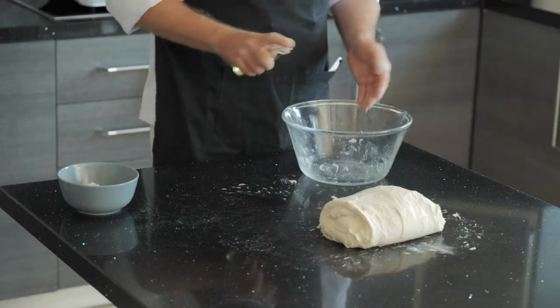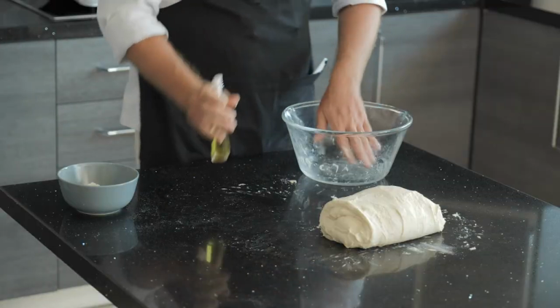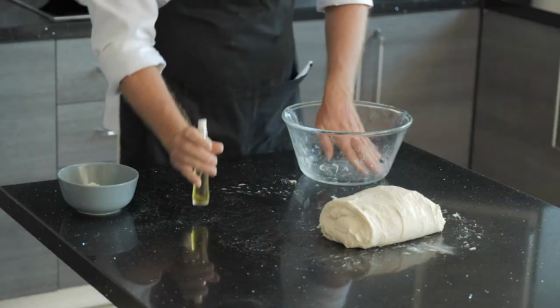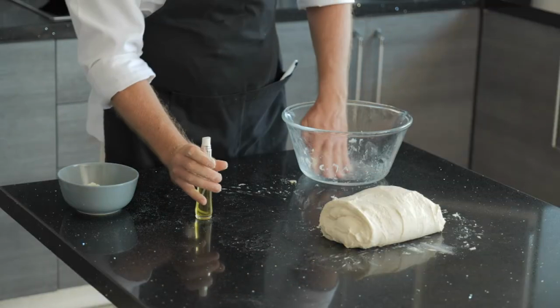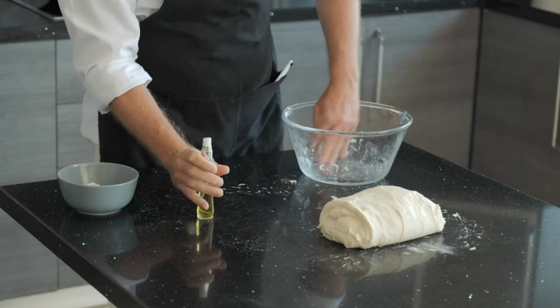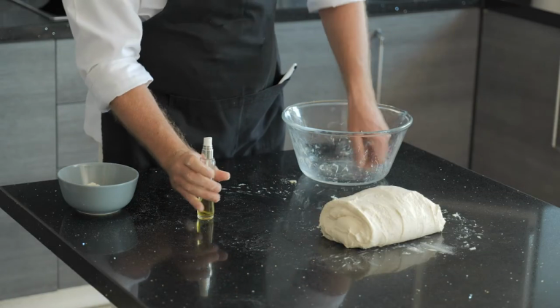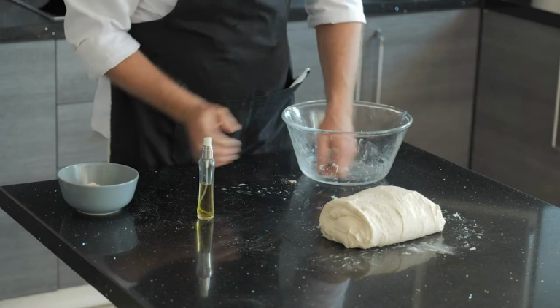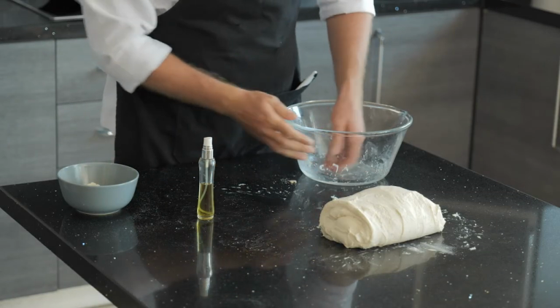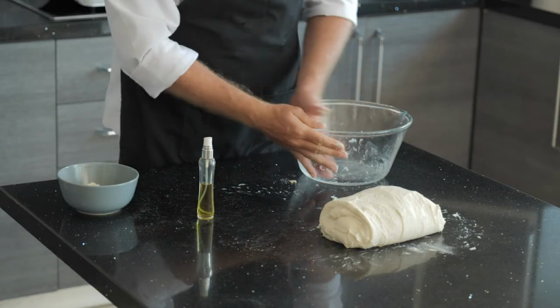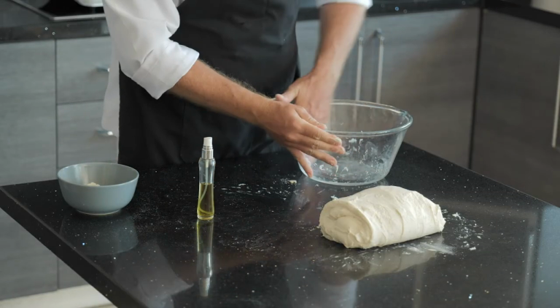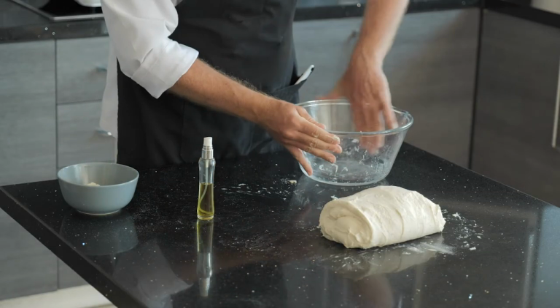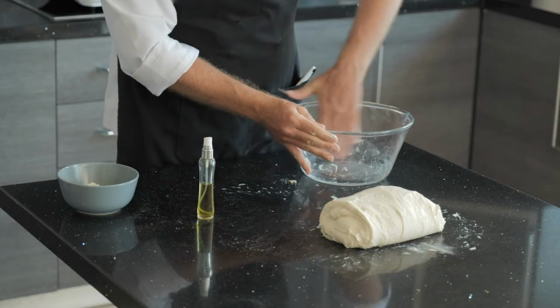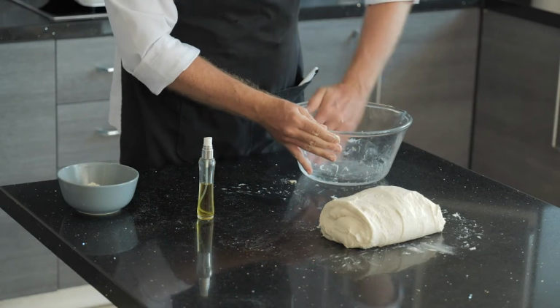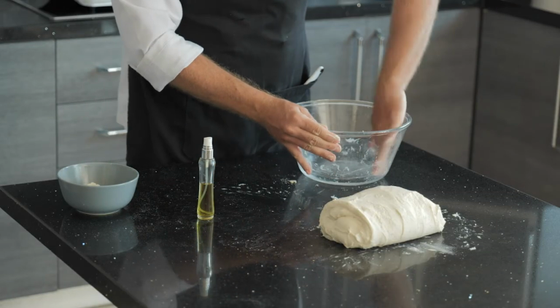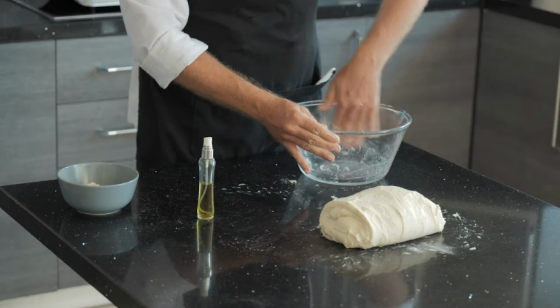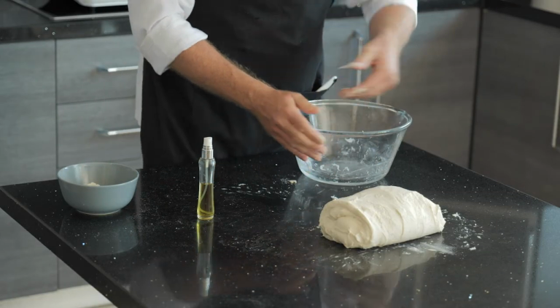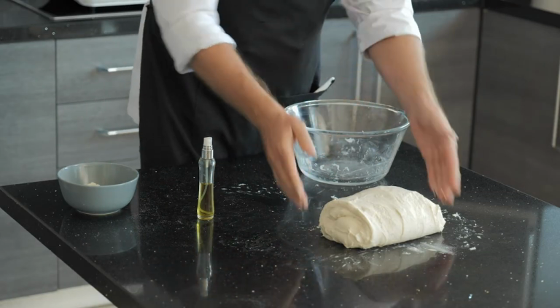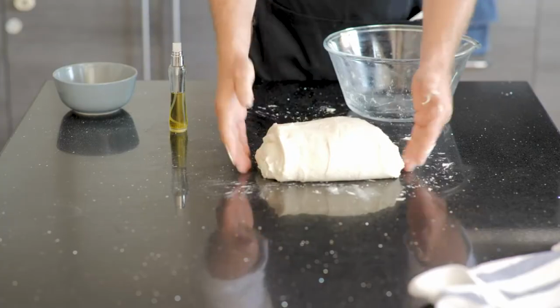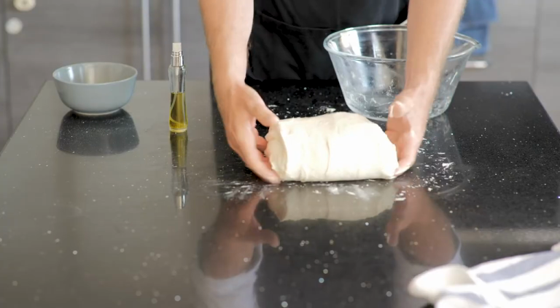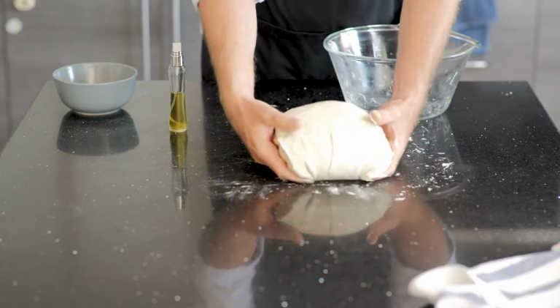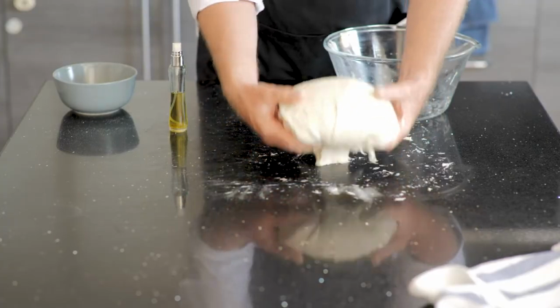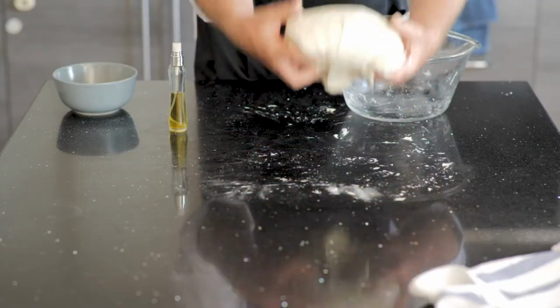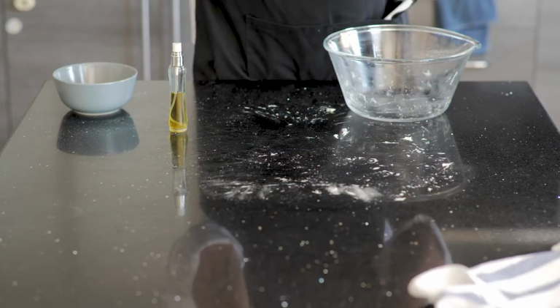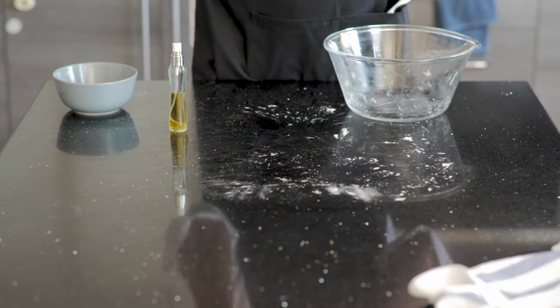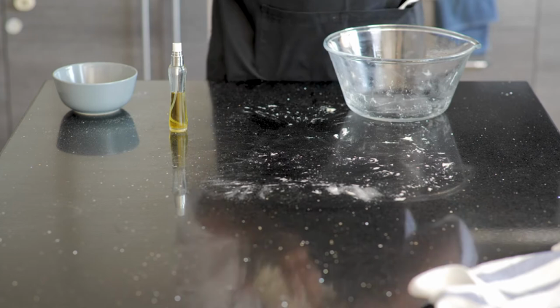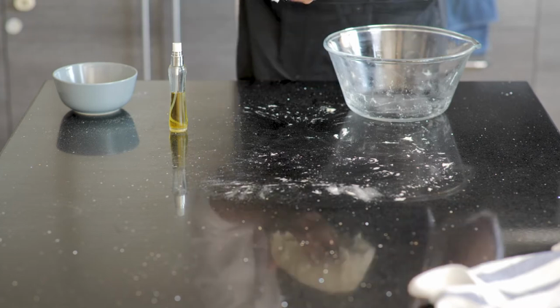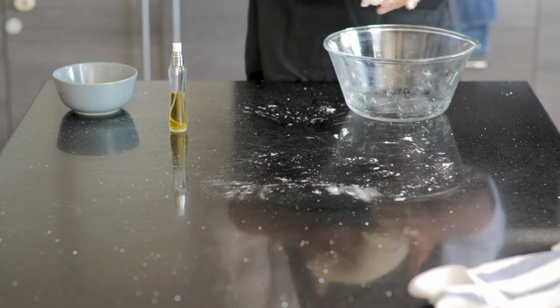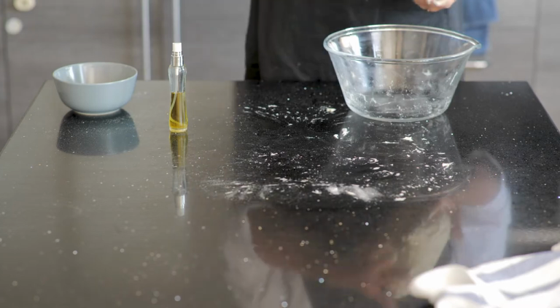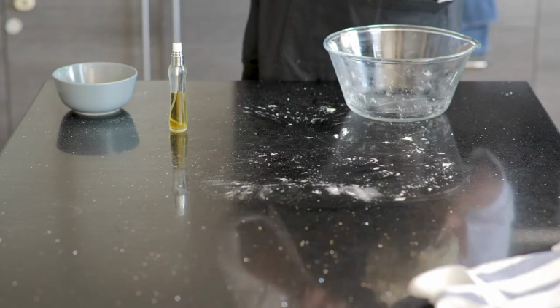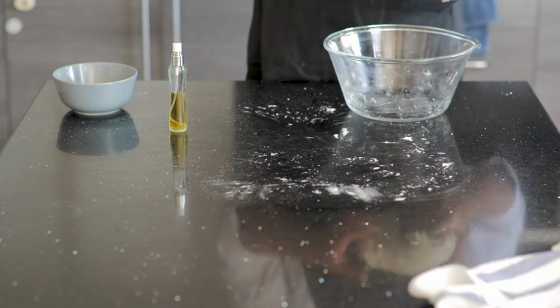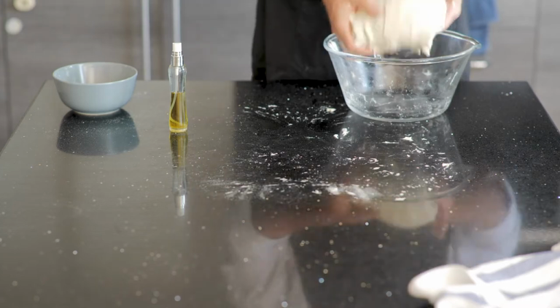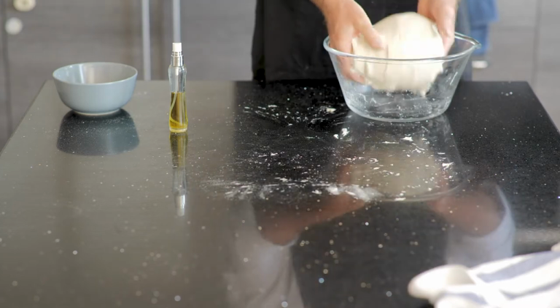Then we're going to place it back into the bowl and let it rest for another 30 minutes before we go to the second folding process.